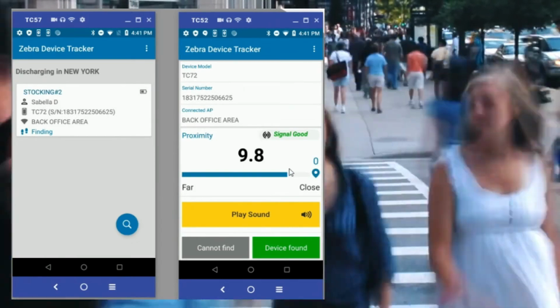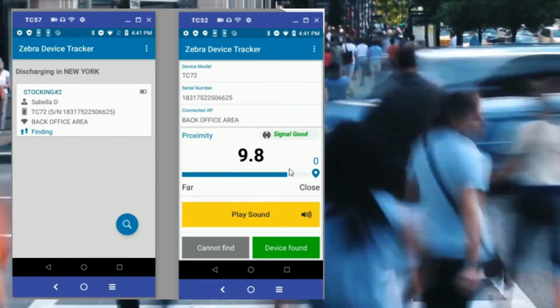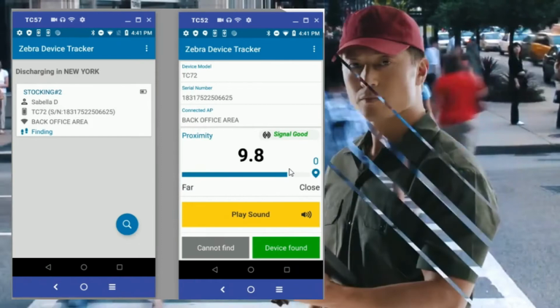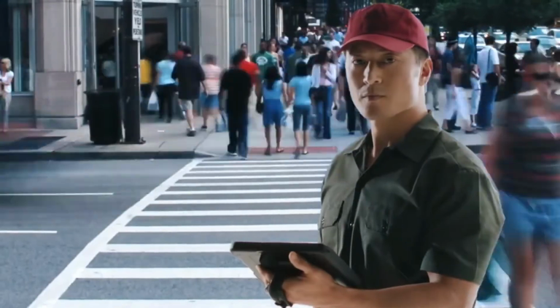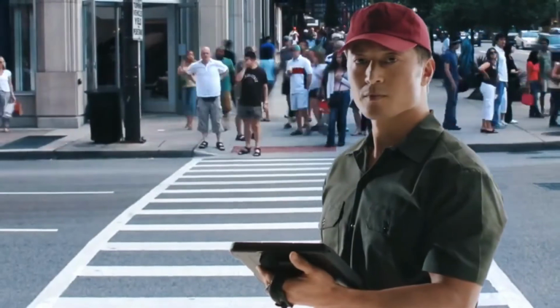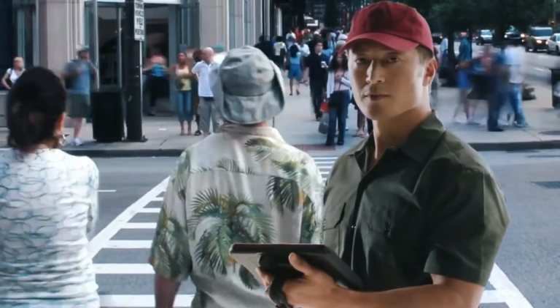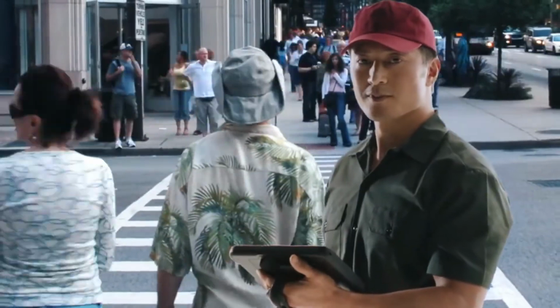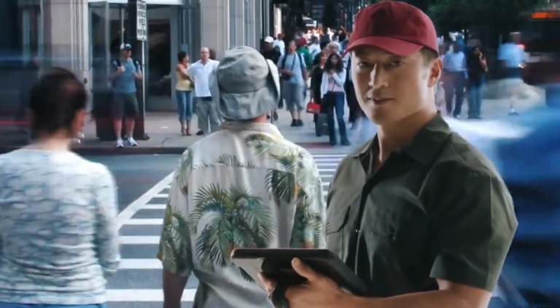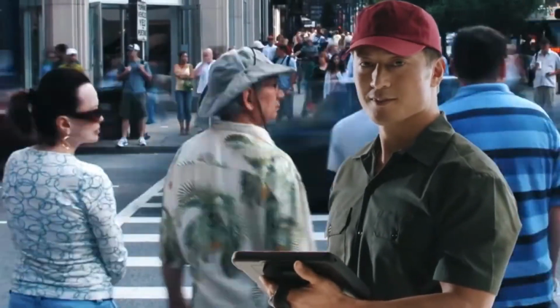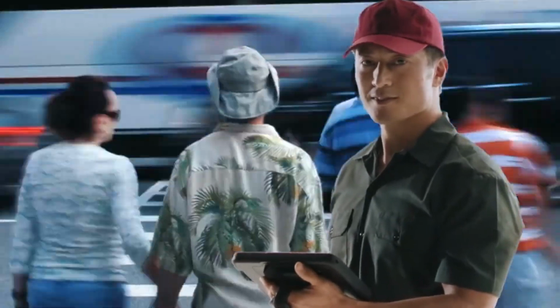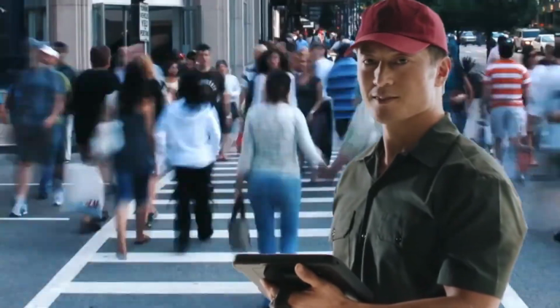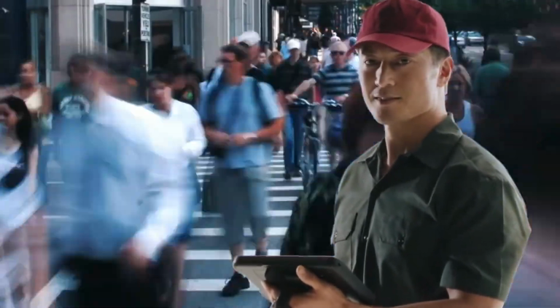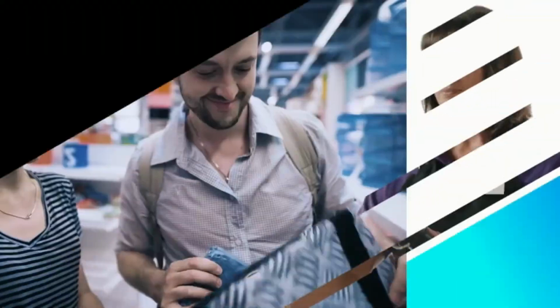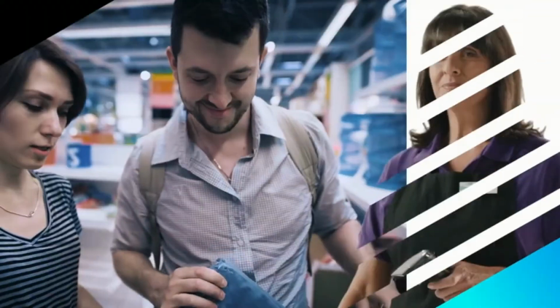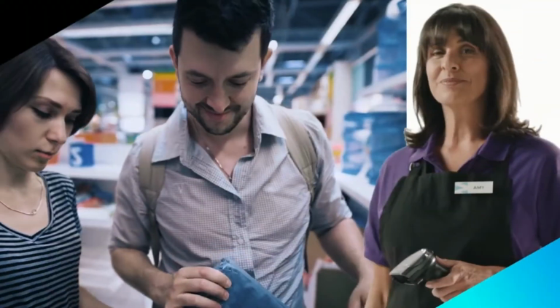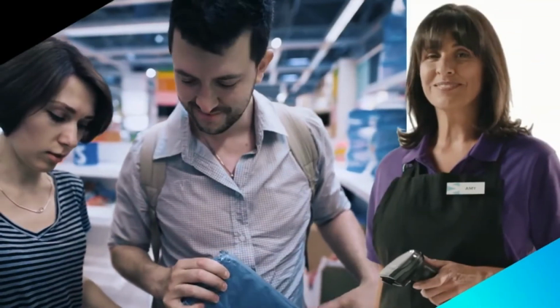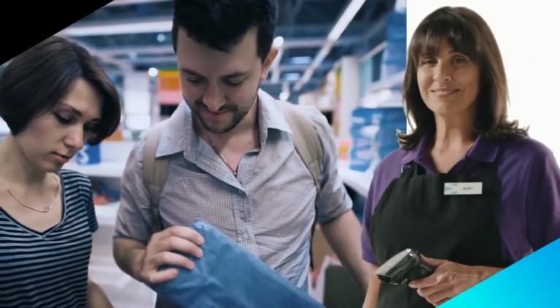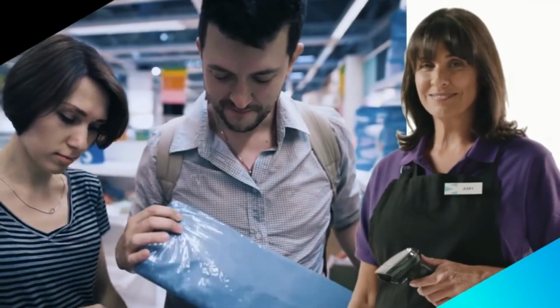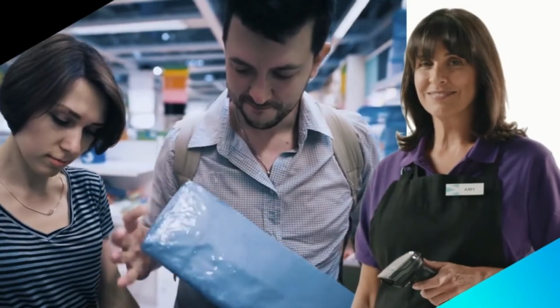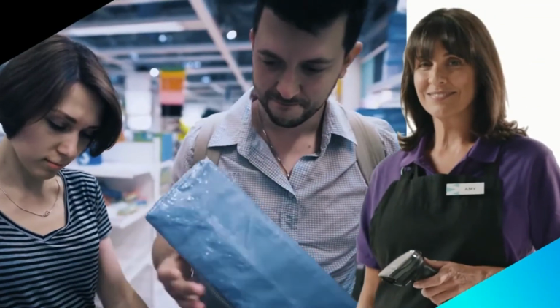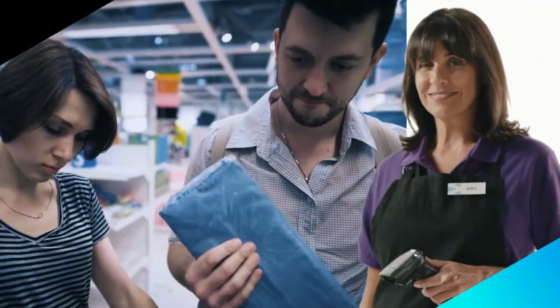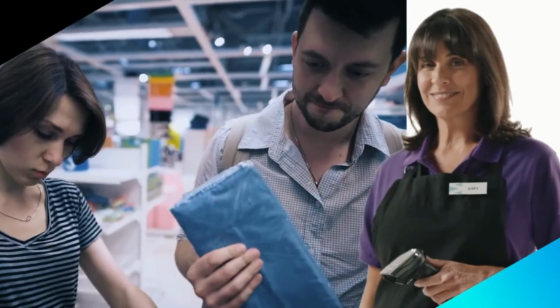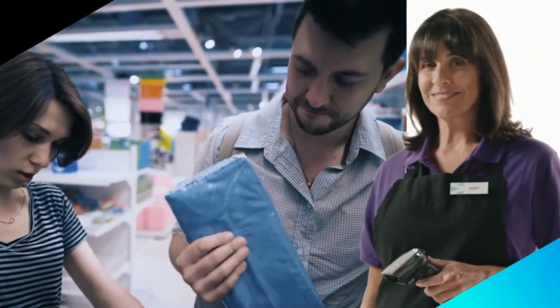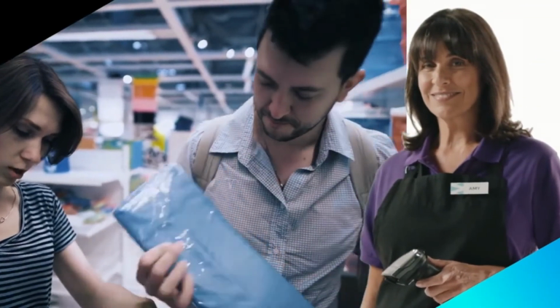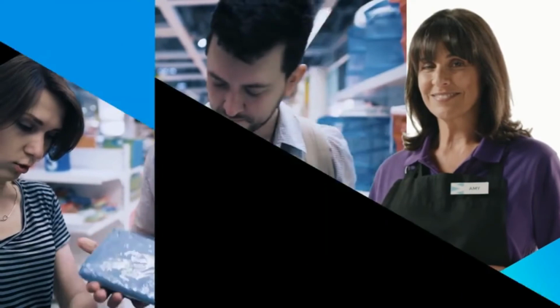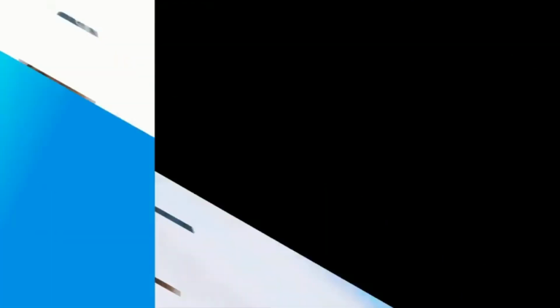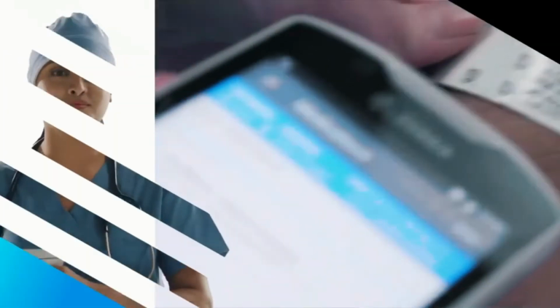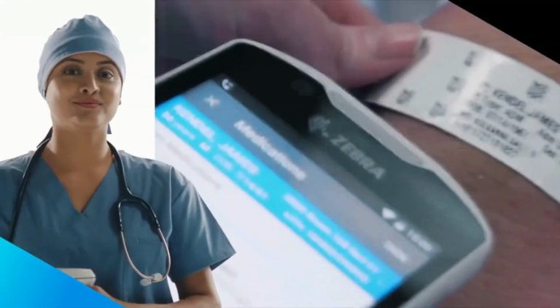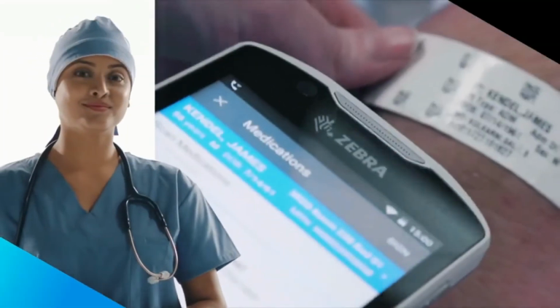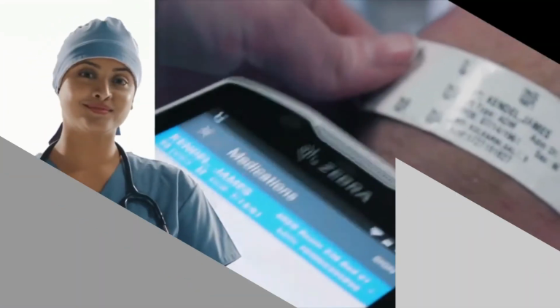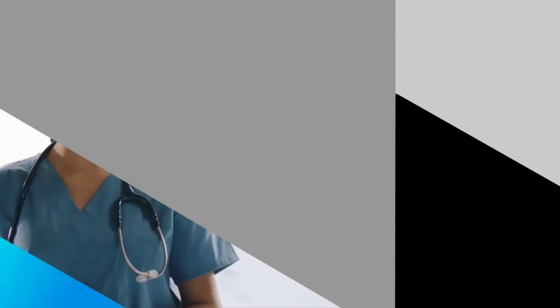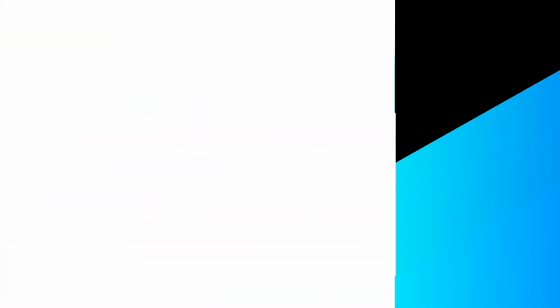Put the power to track your Zebra Android mobile devices in the palm of your hands with Device Tracker, only from Zebra.